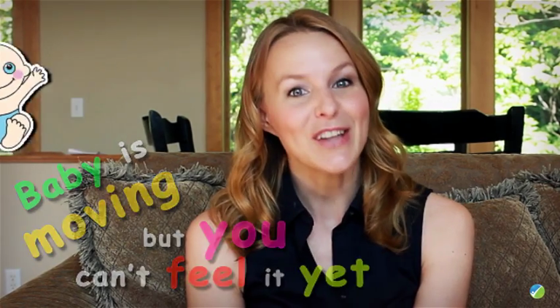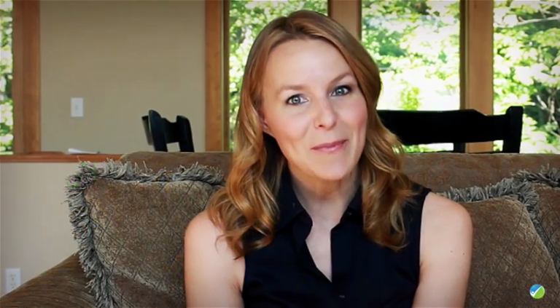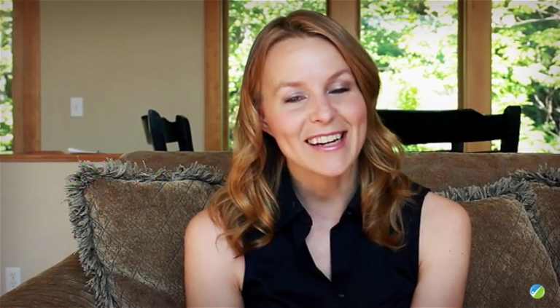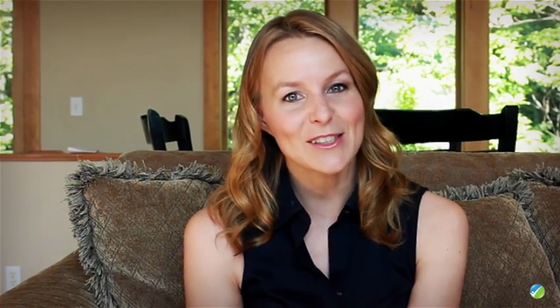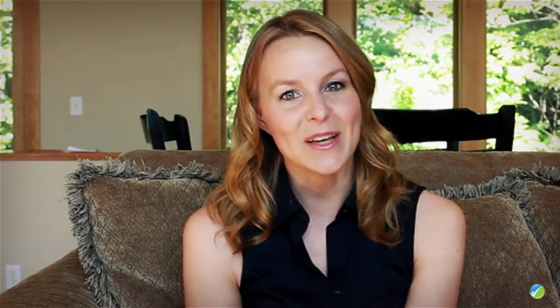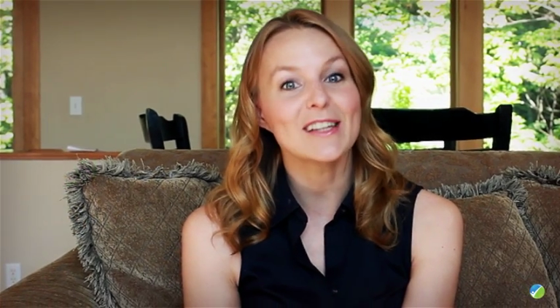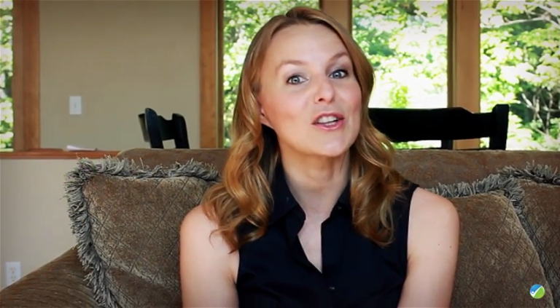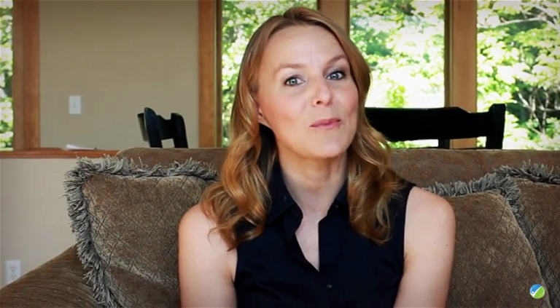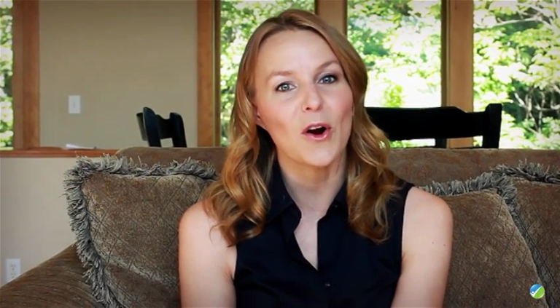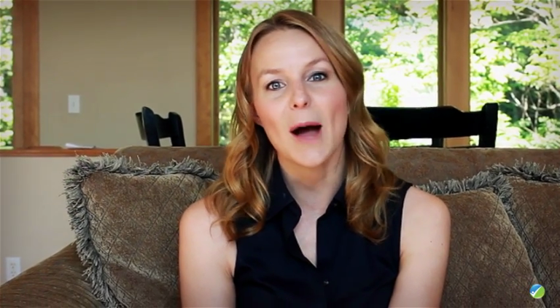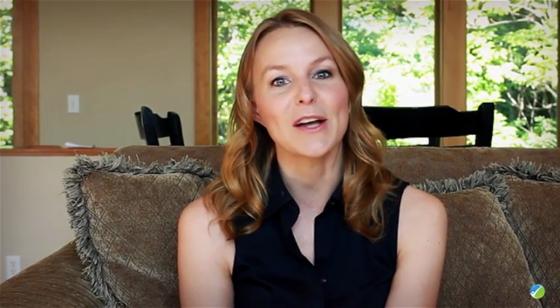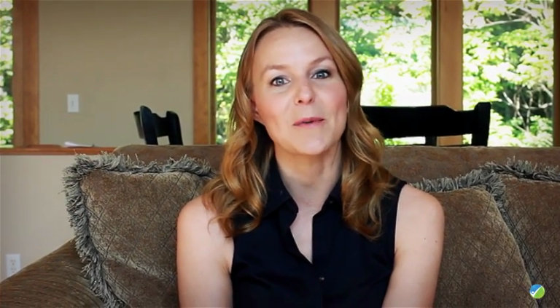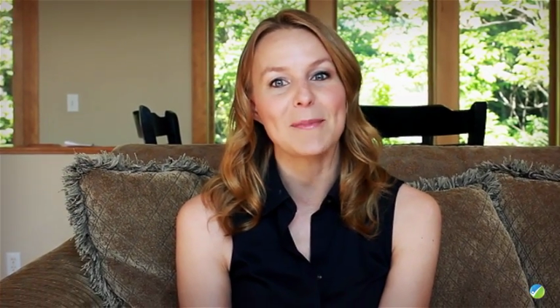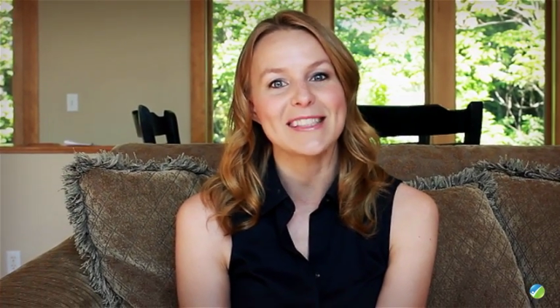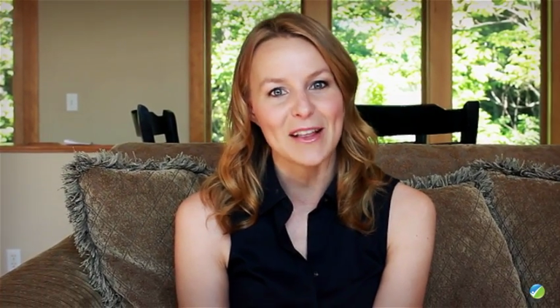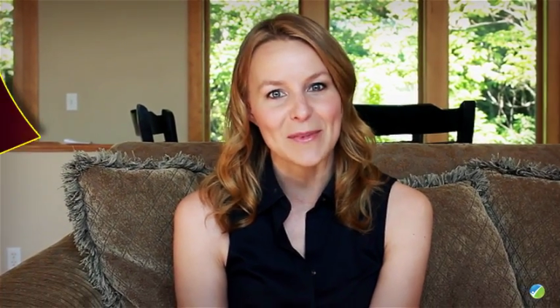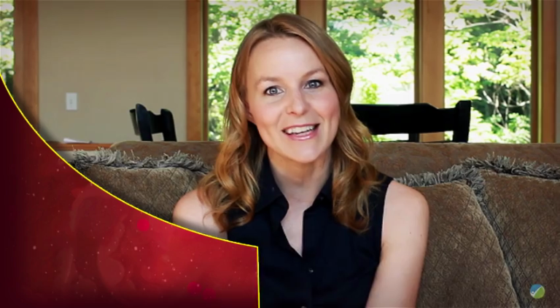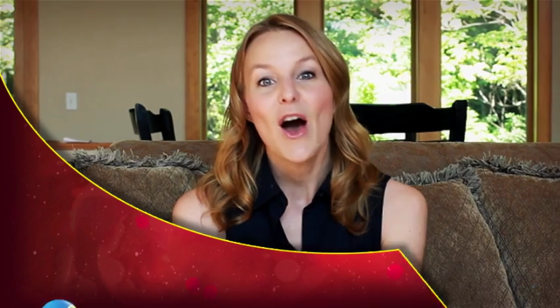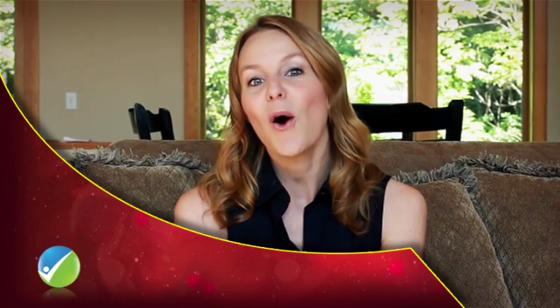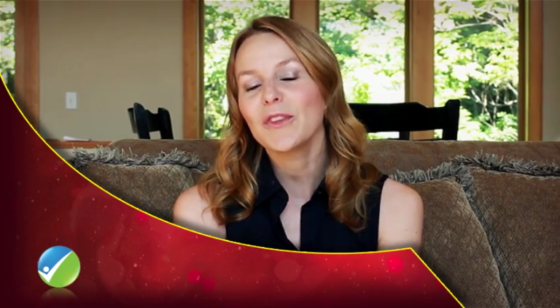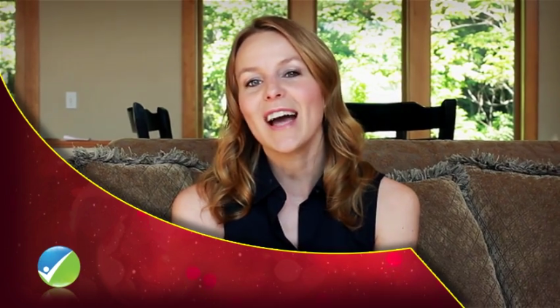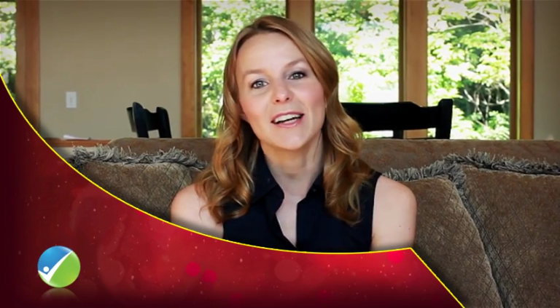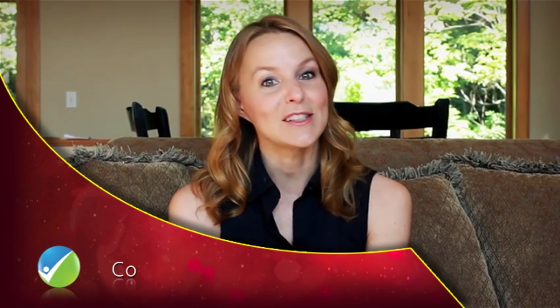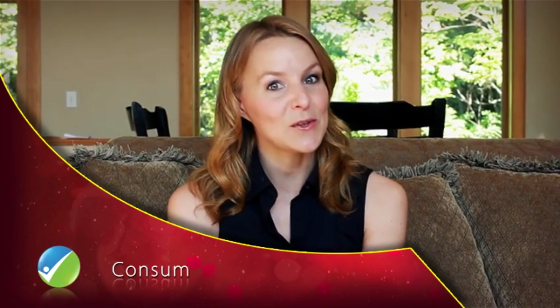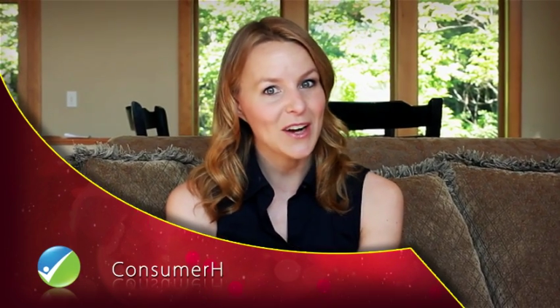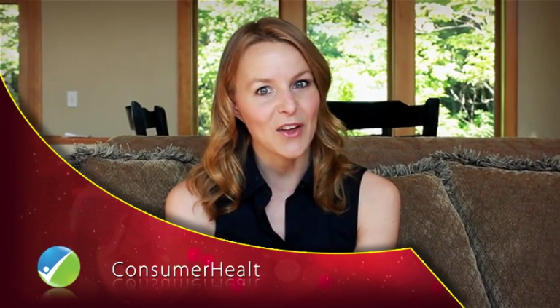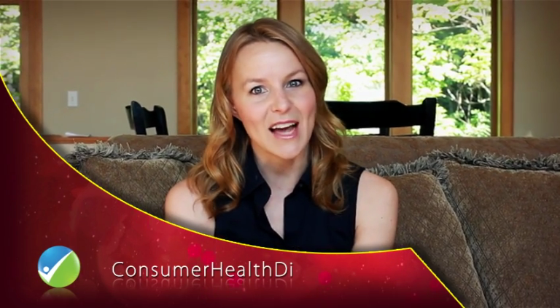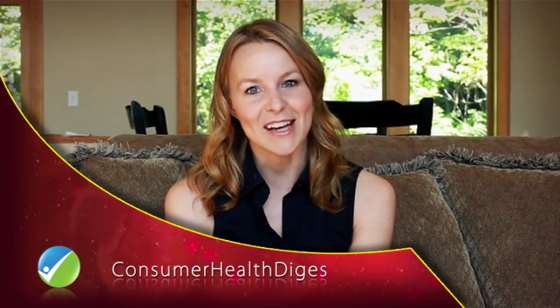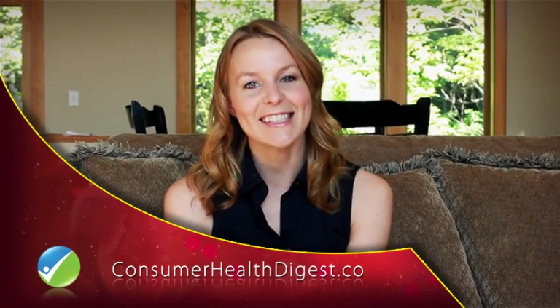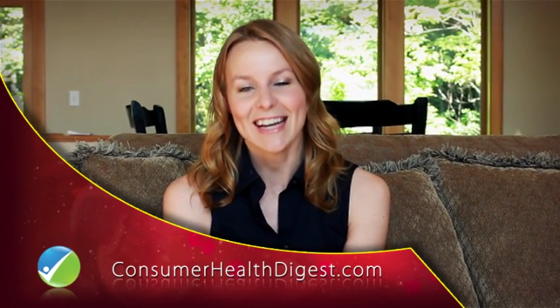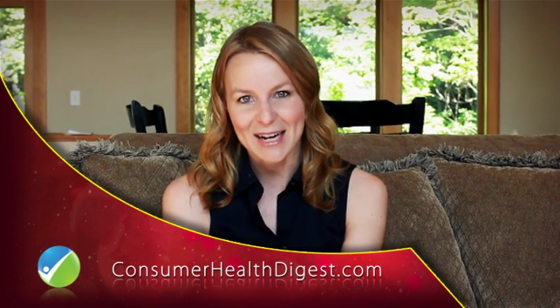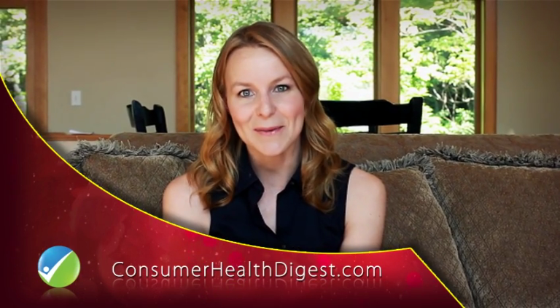Check back next week to learn more about your baby's development, only on ConsumerHealthDigest.com.